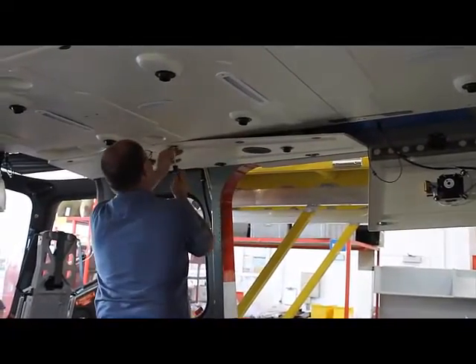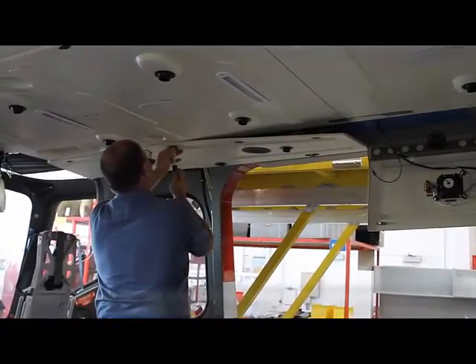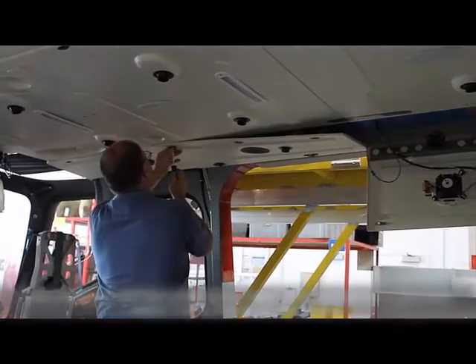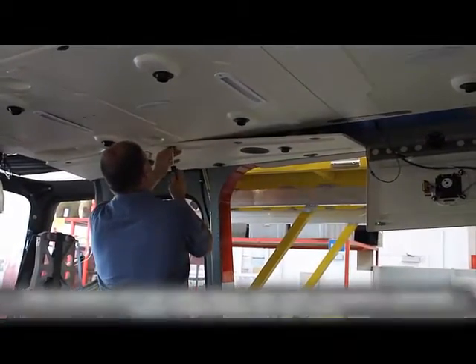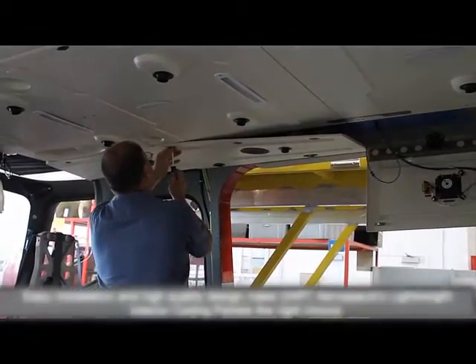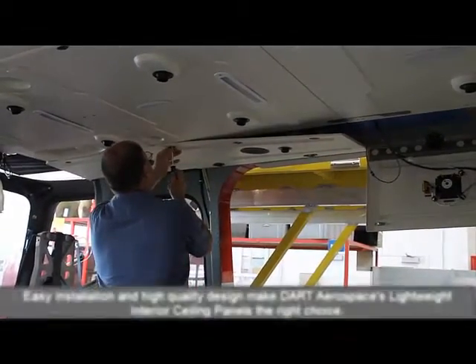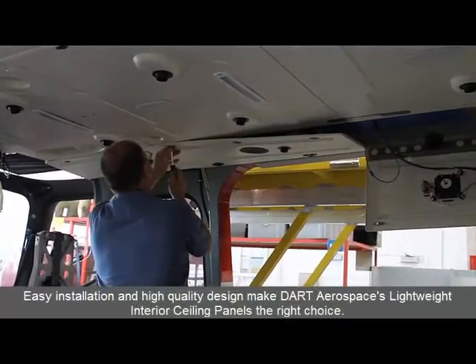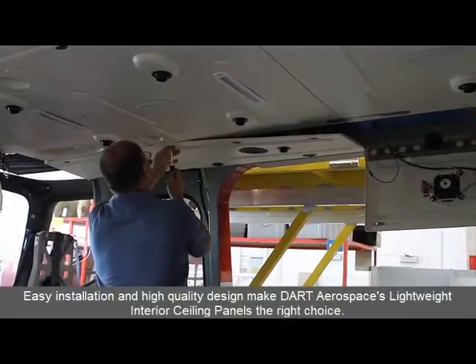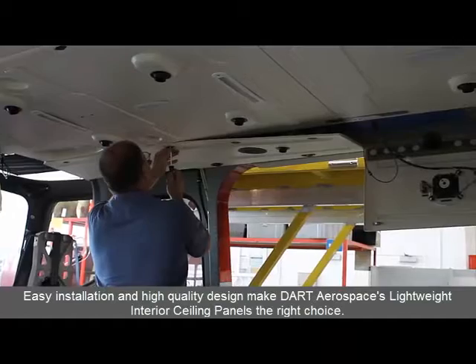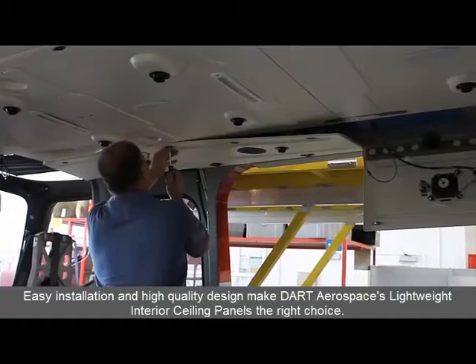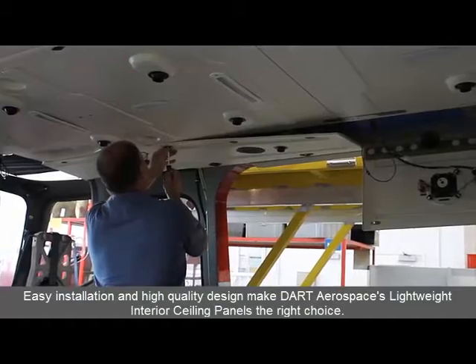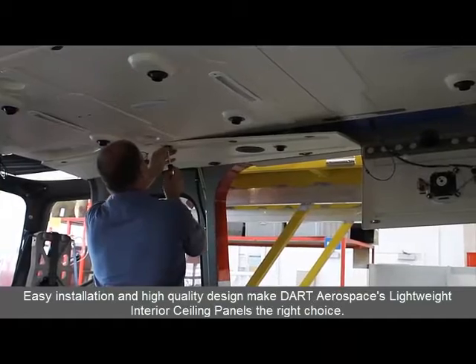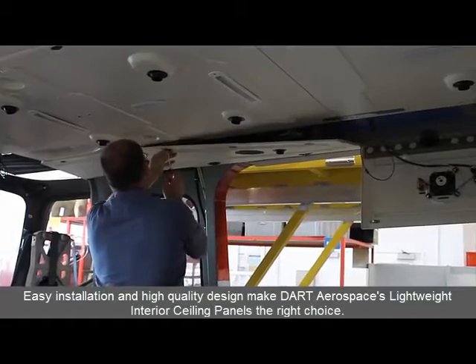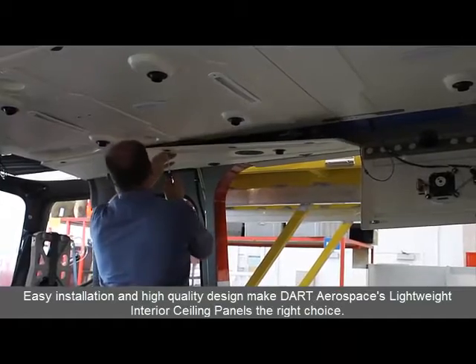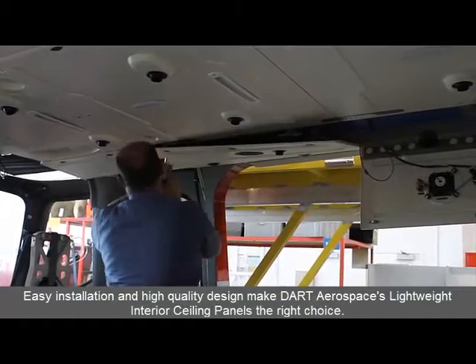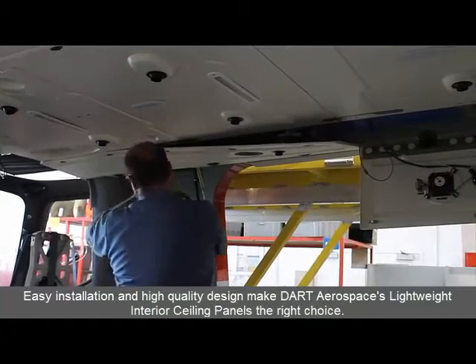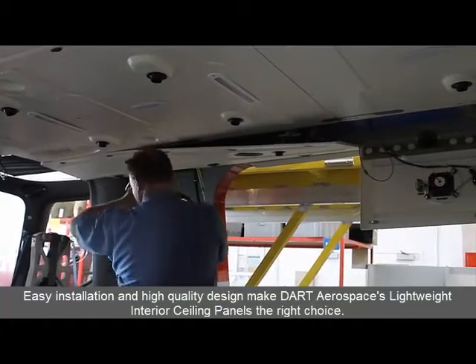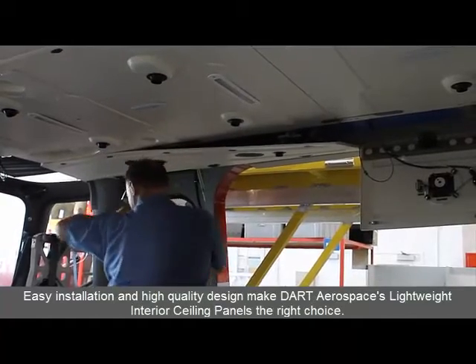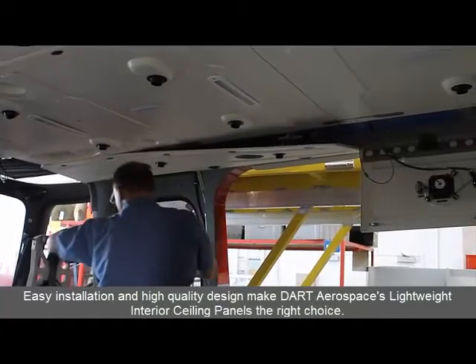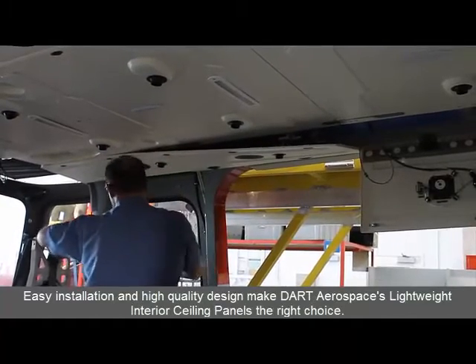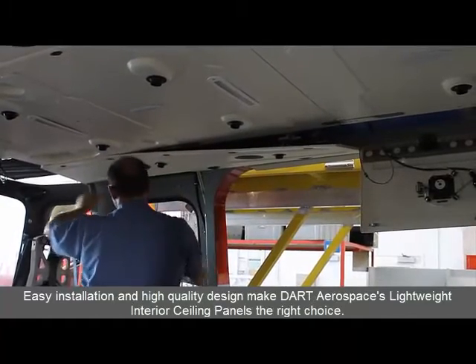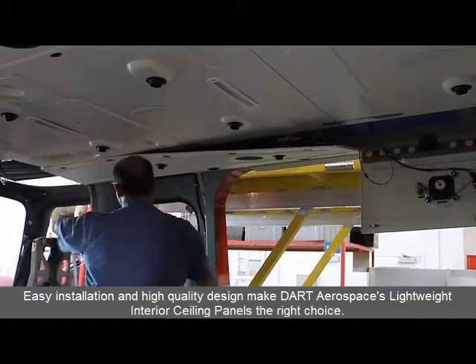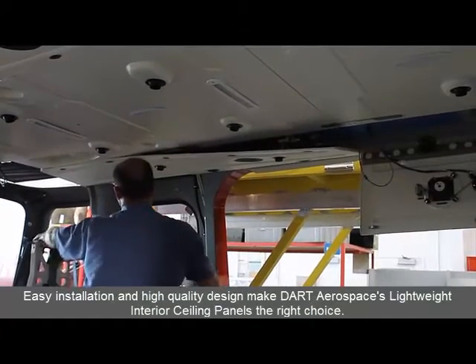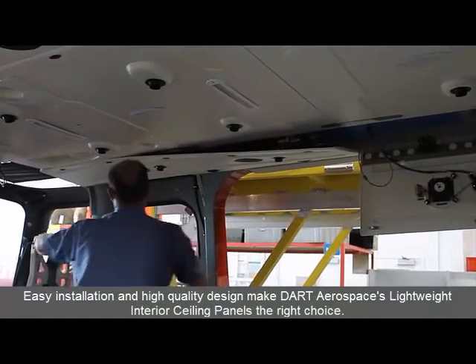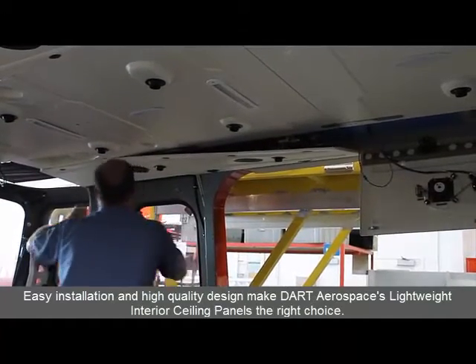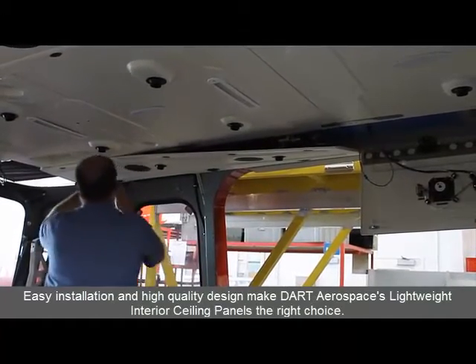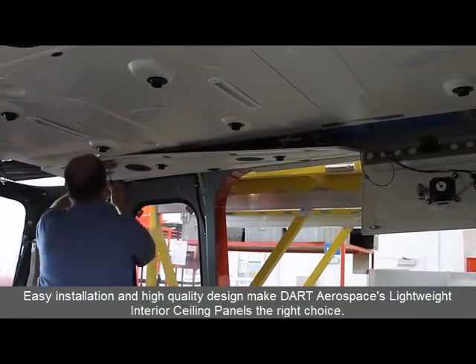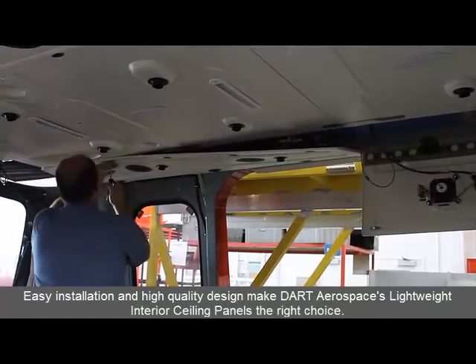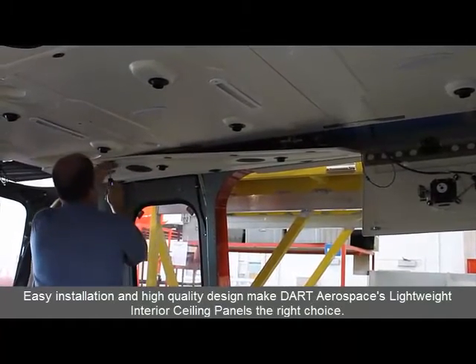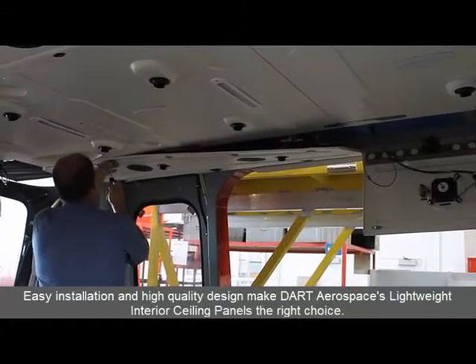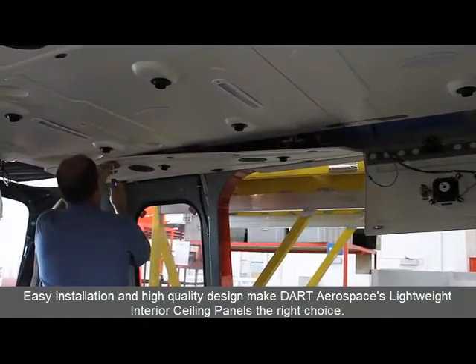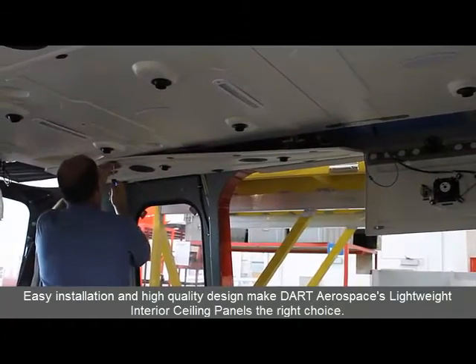Easy installation and high-quality design make DART Aerospace's Interior Ceiling Panels the right choice.